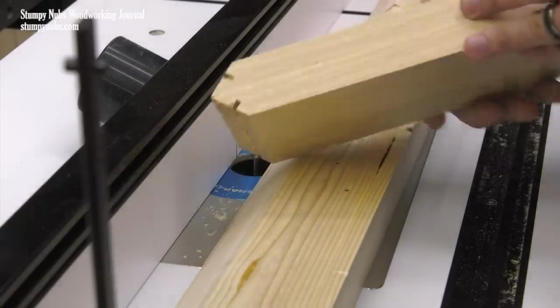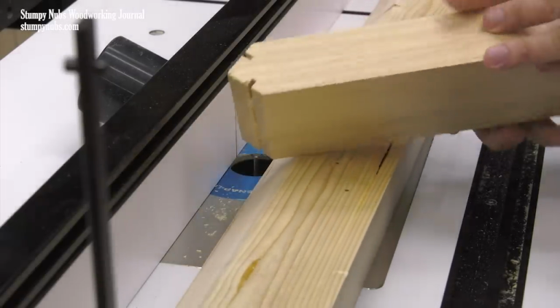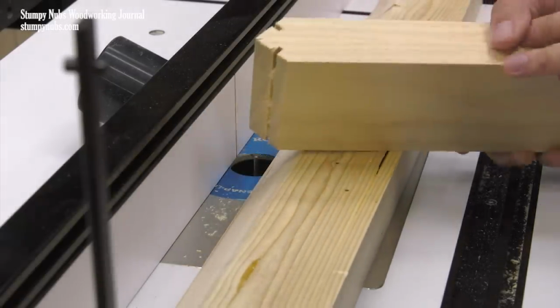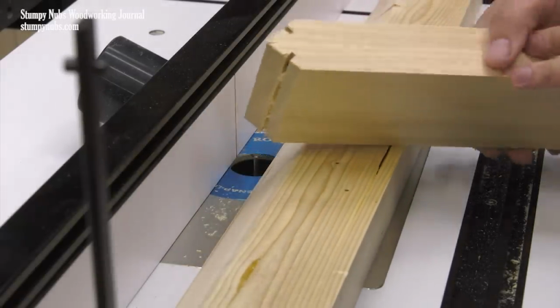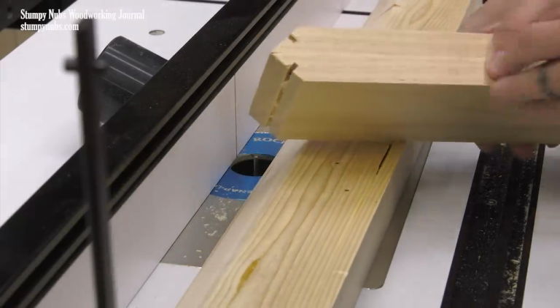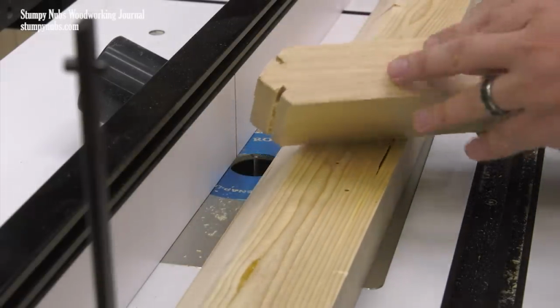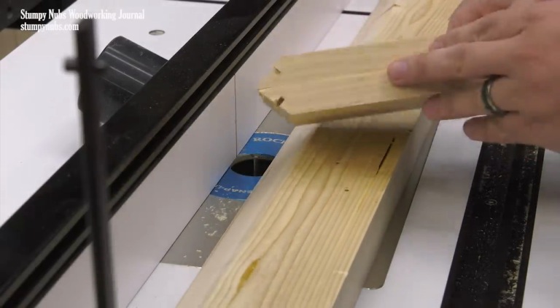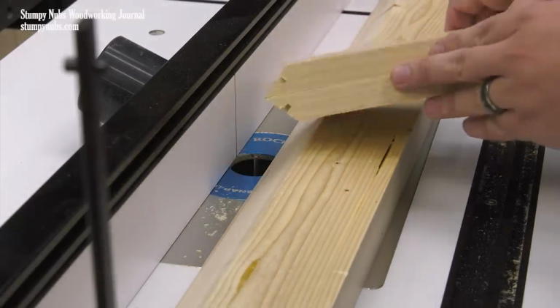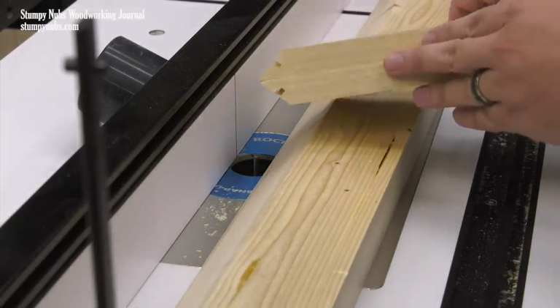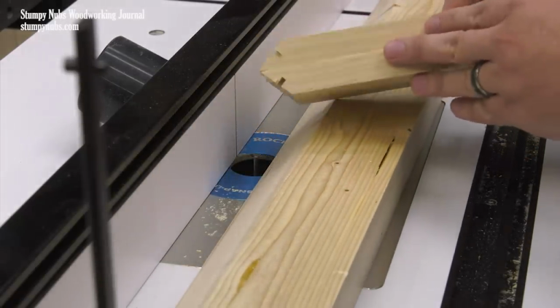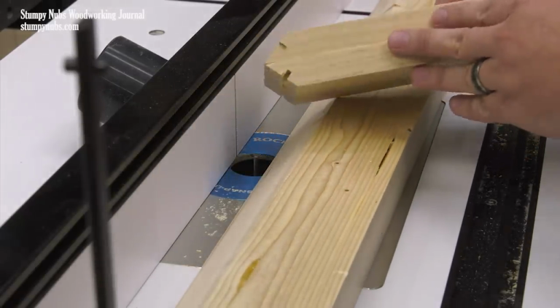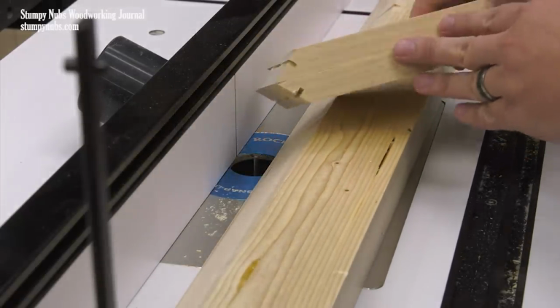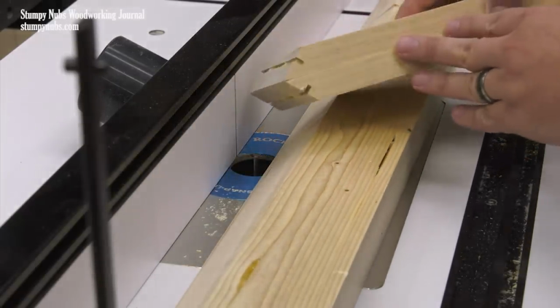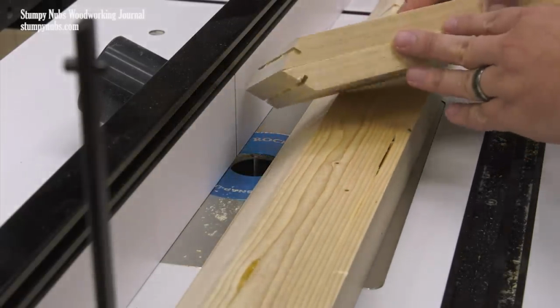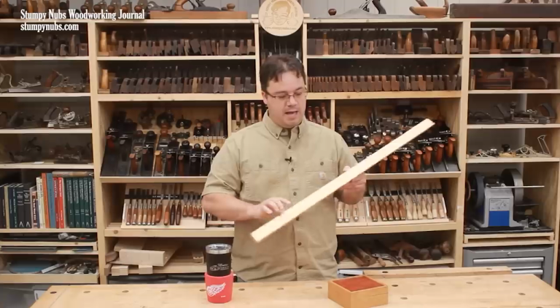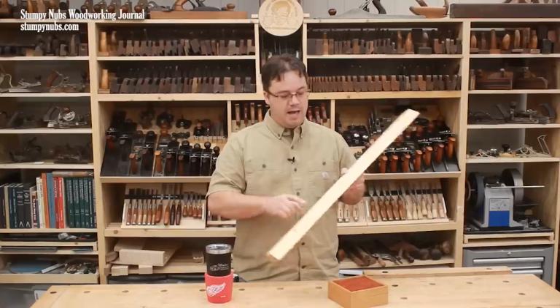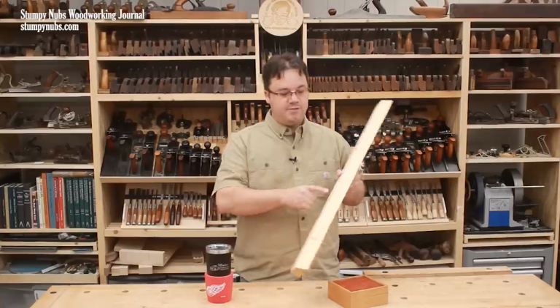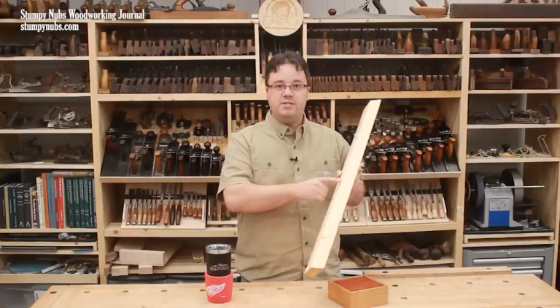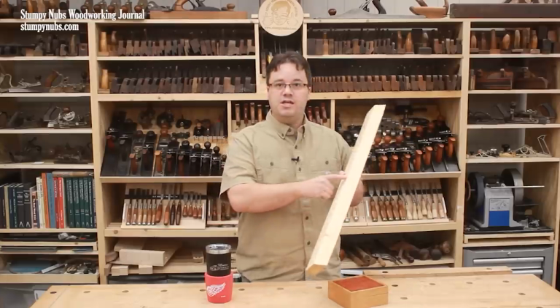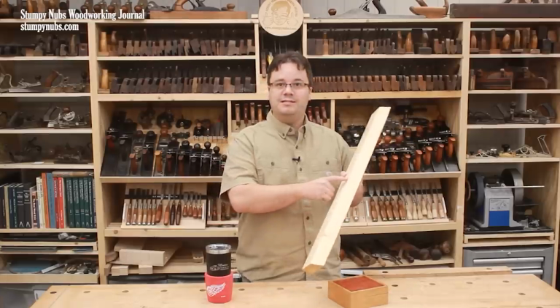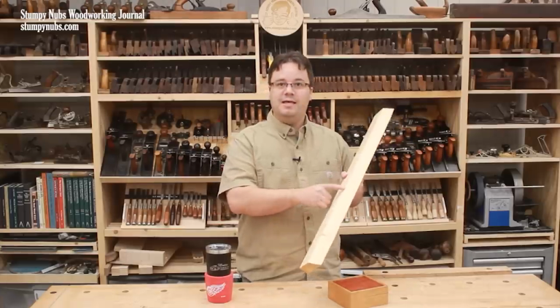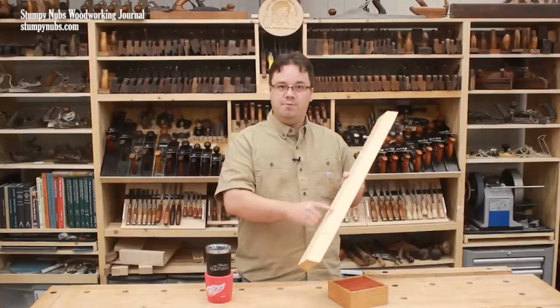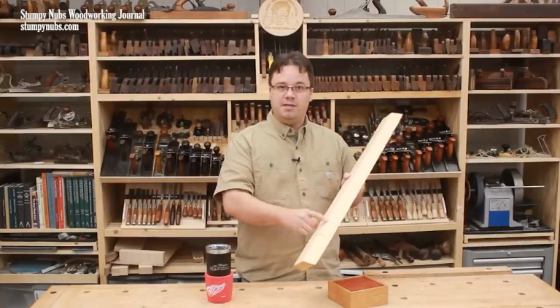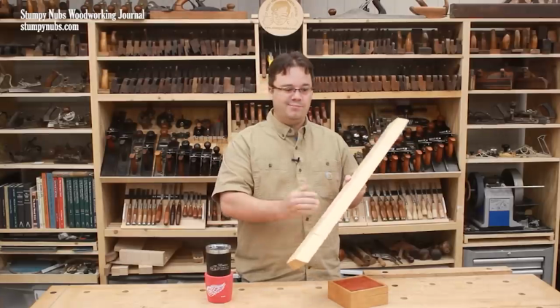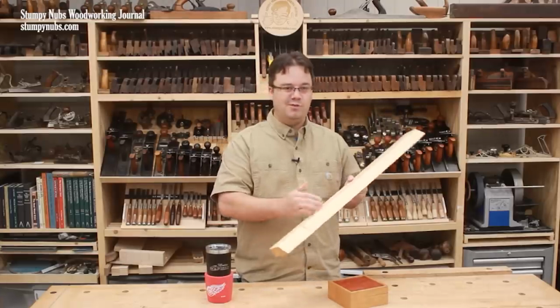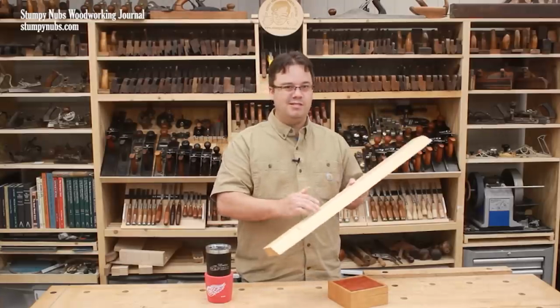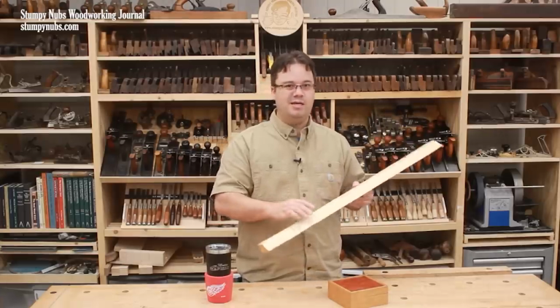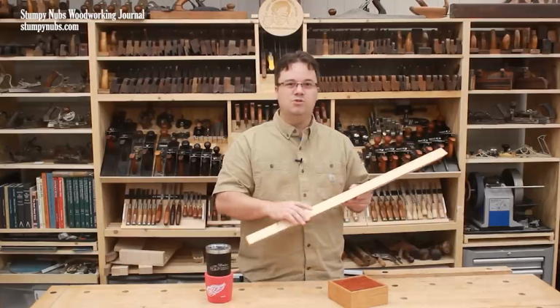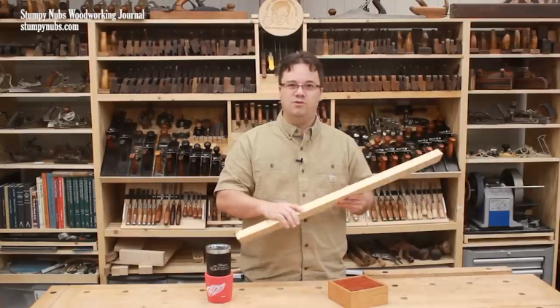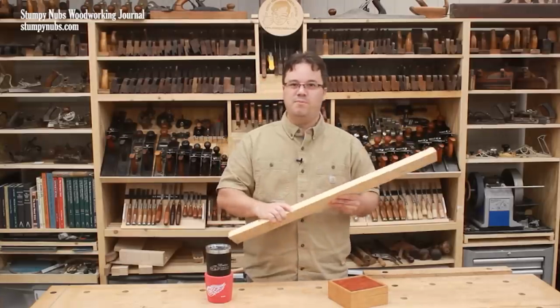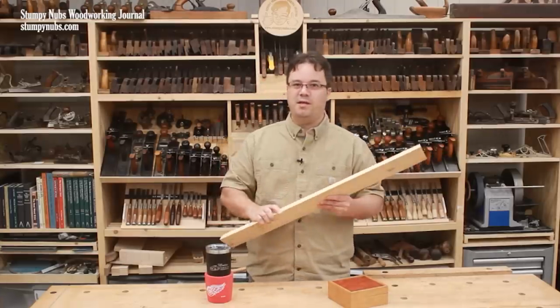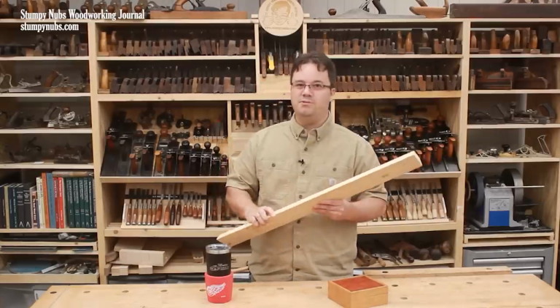Save your secondary fence for the next time you need it. I even suggest labeling it so it doesn't get used for something else.